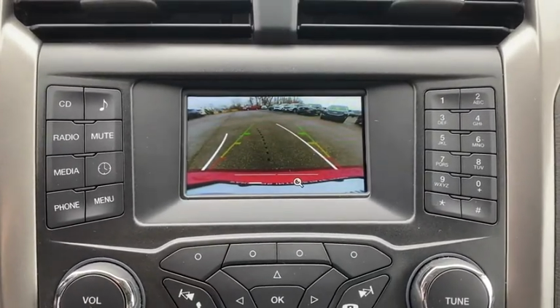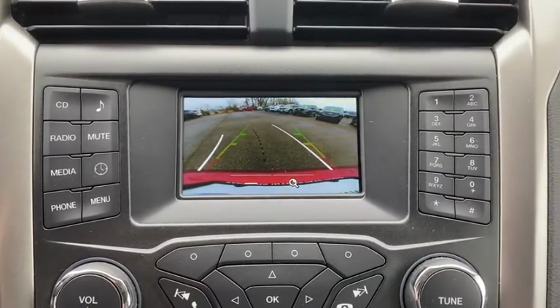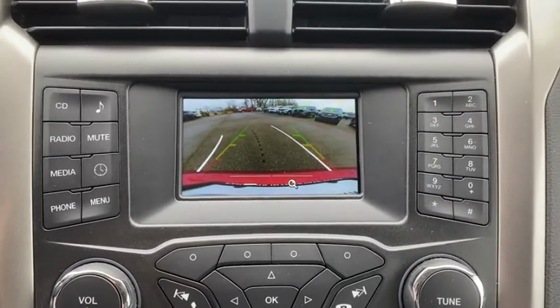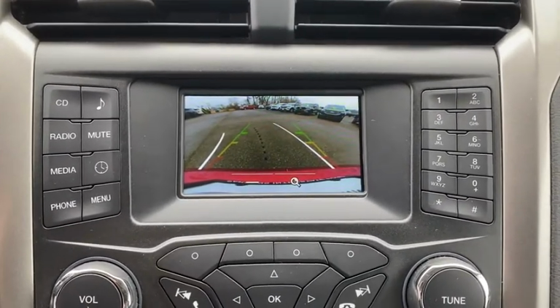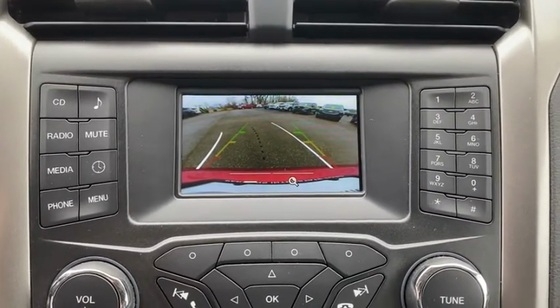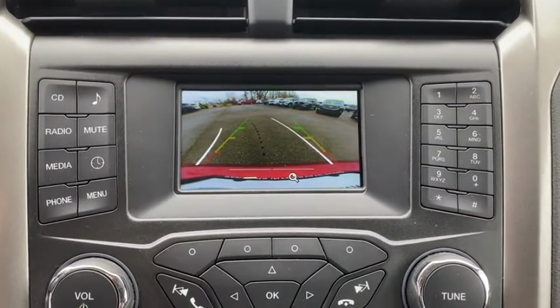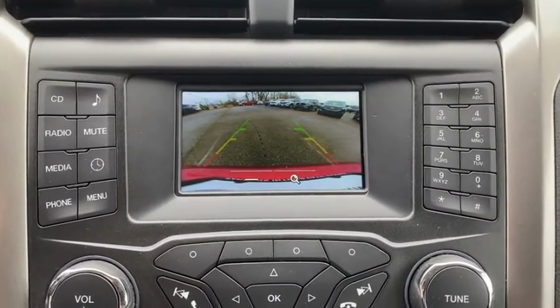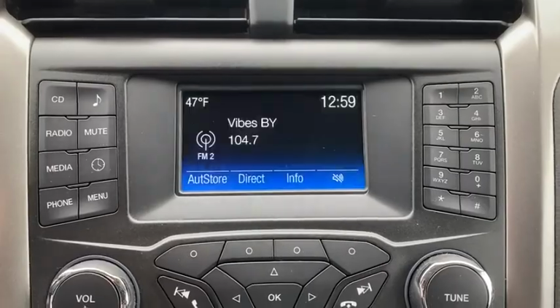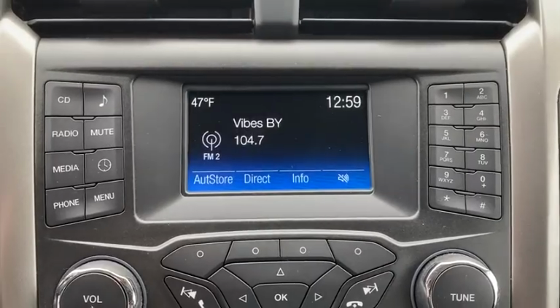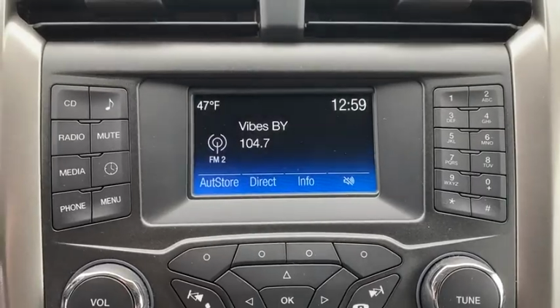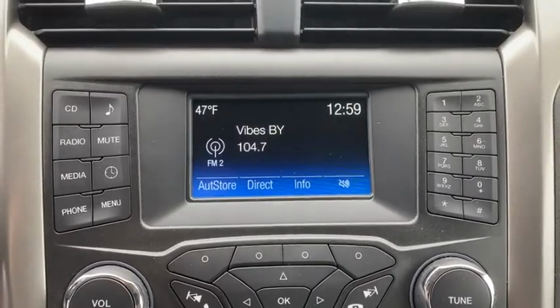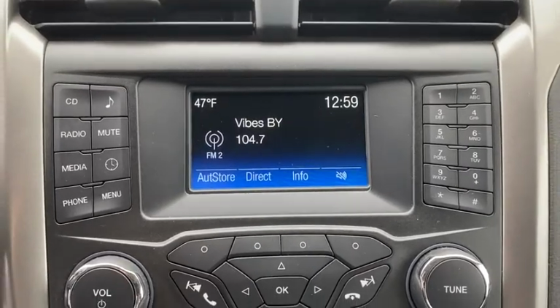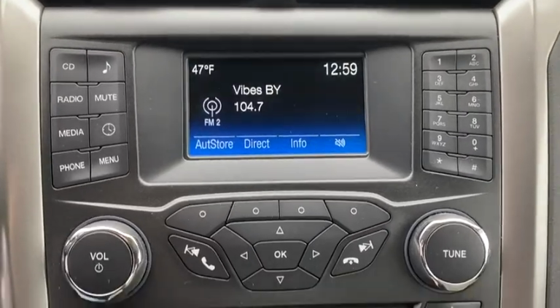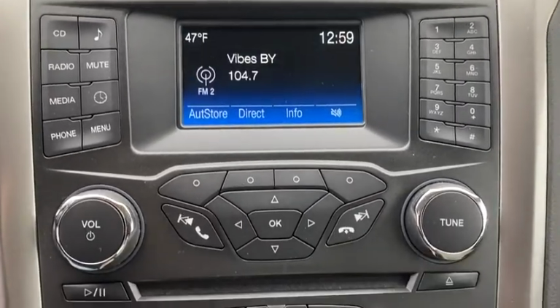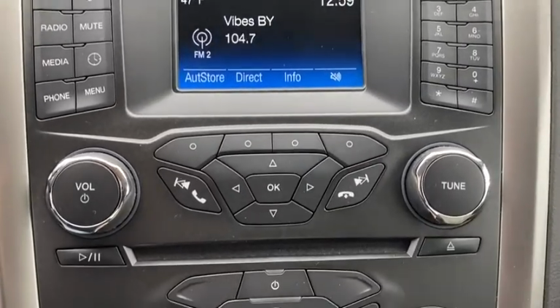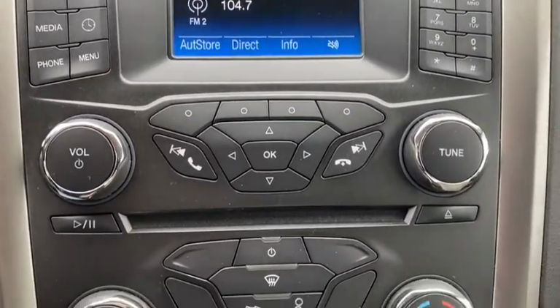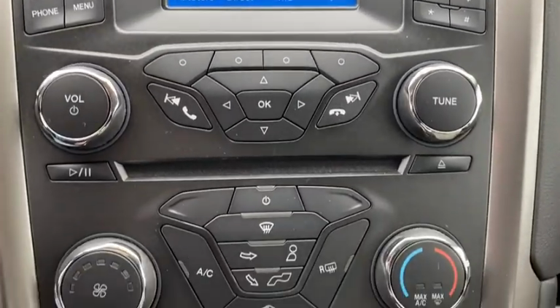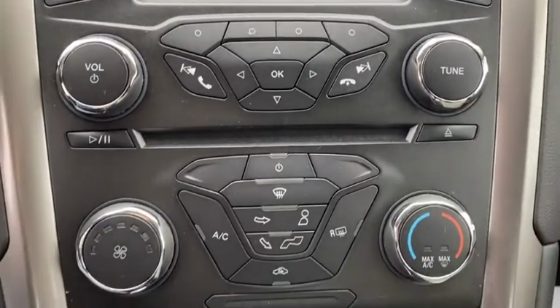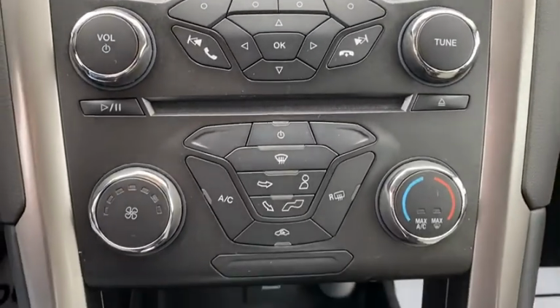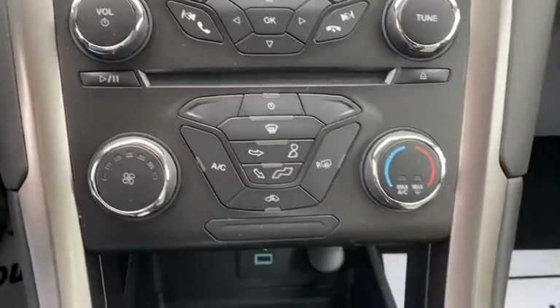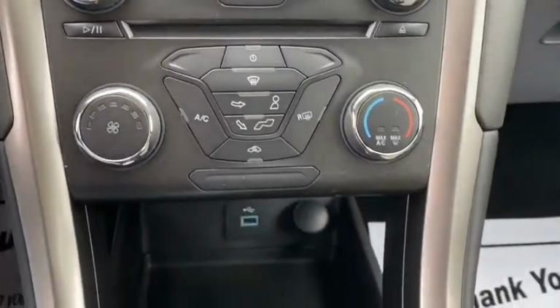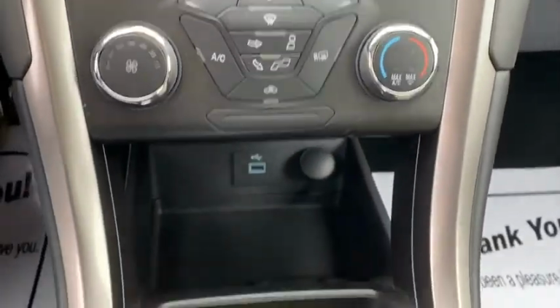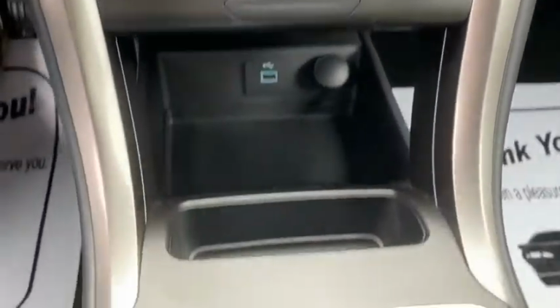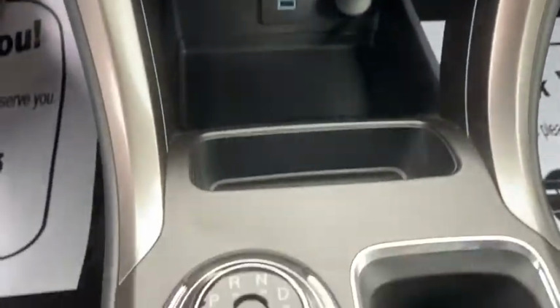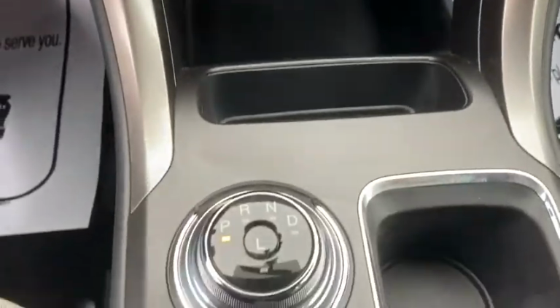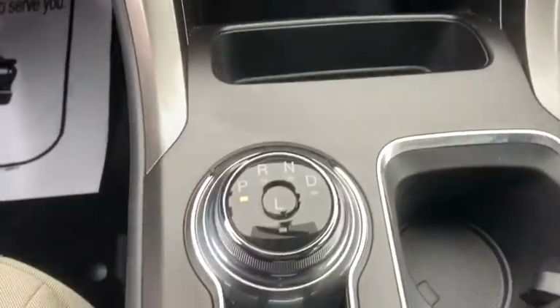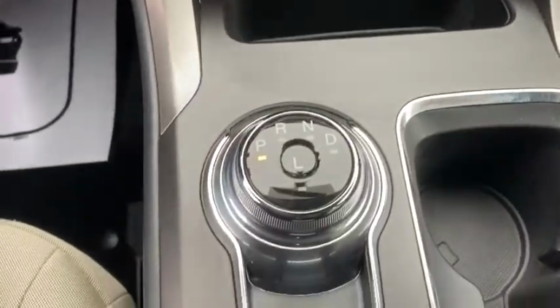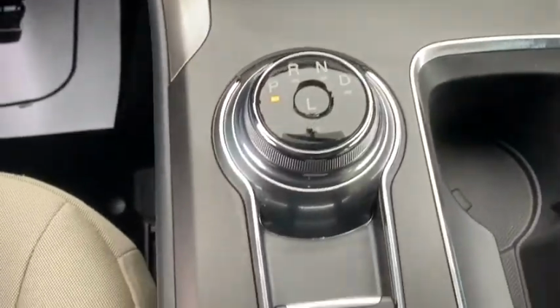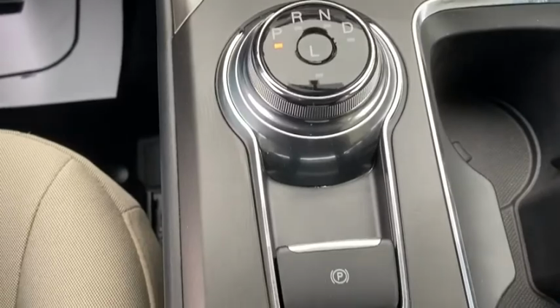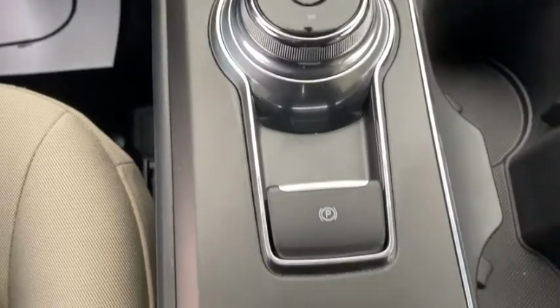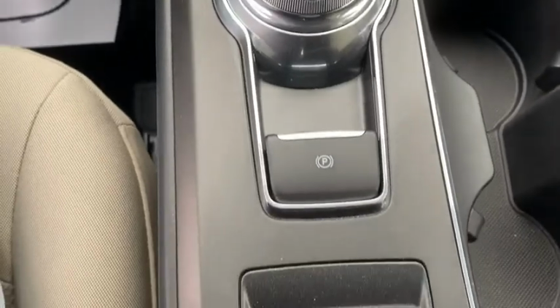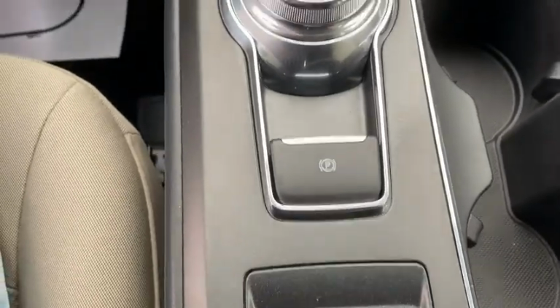Rear defrost, AM-FM stereo radio, front-wheel drive, CD player, MP3 player. Come take a test drive today.